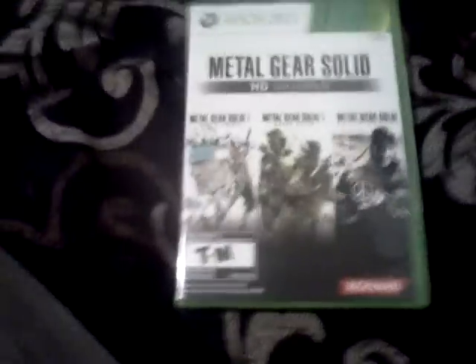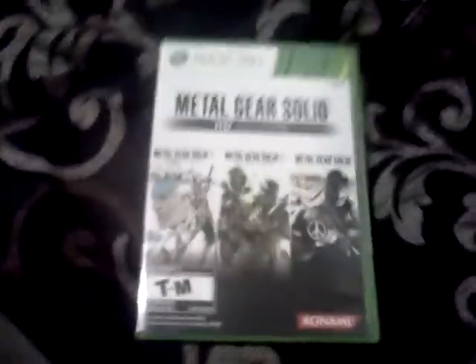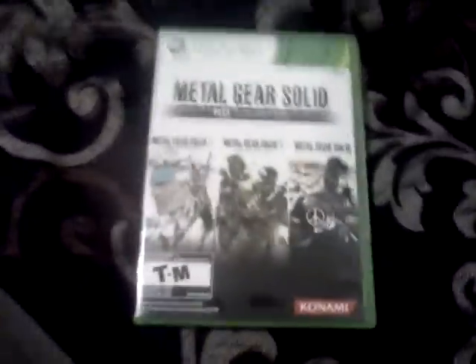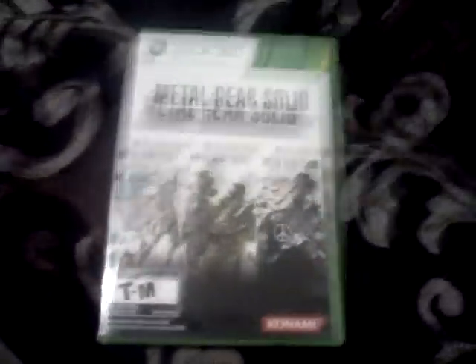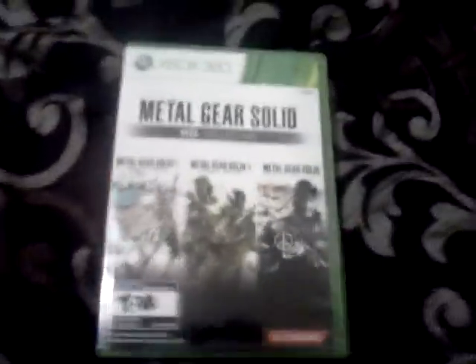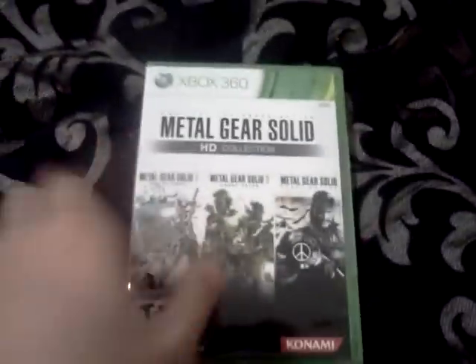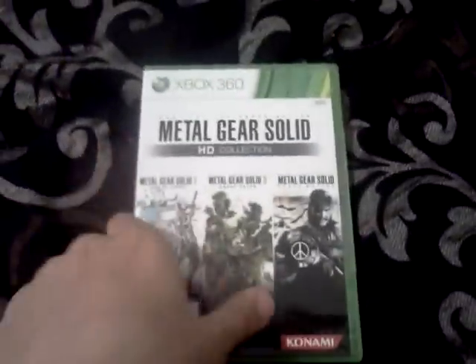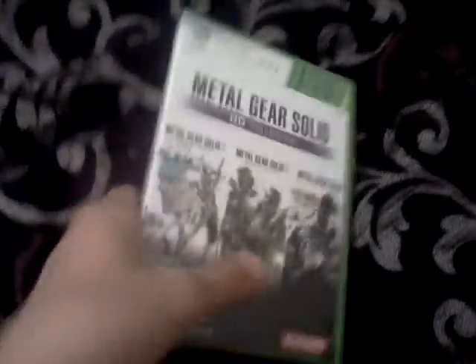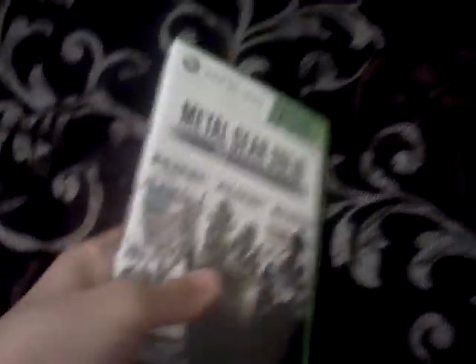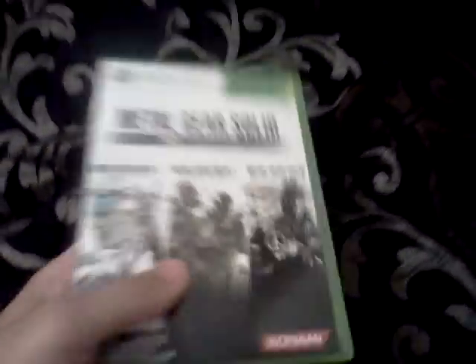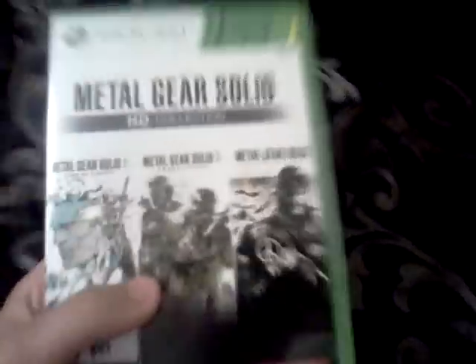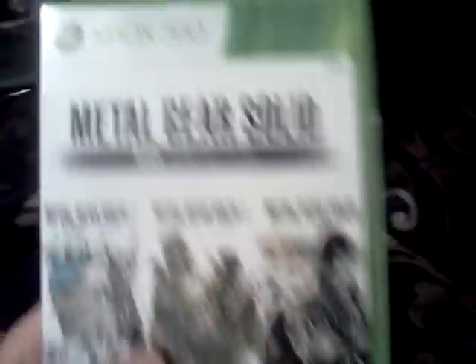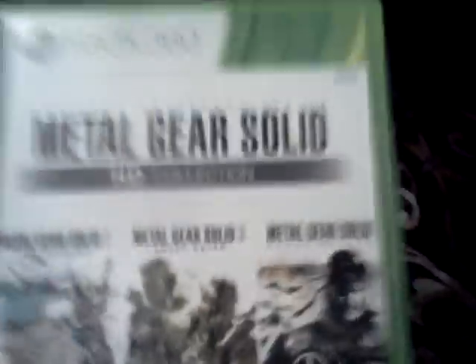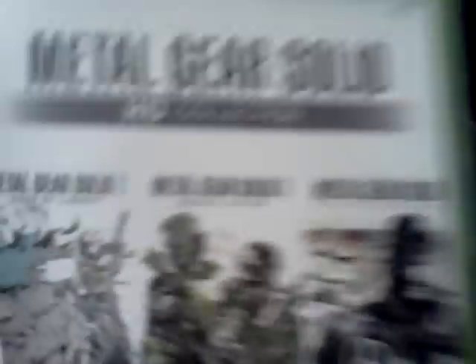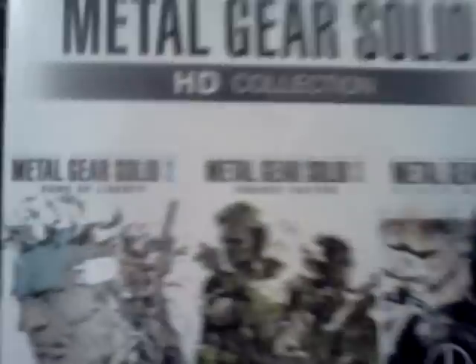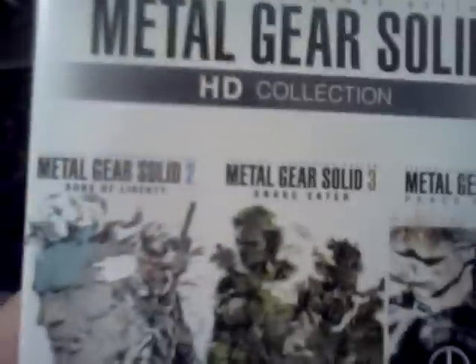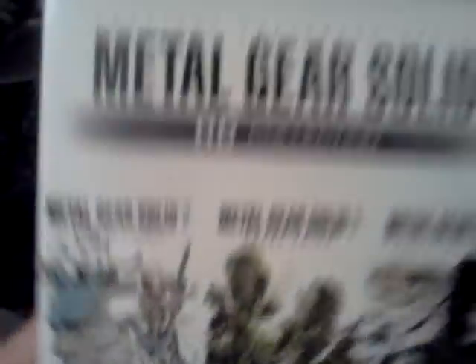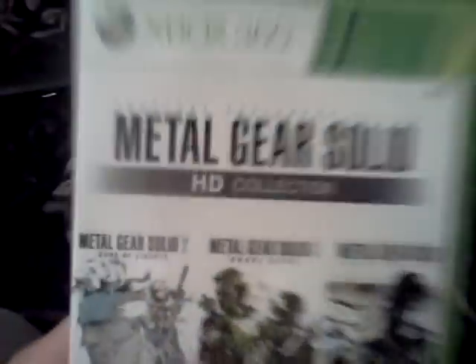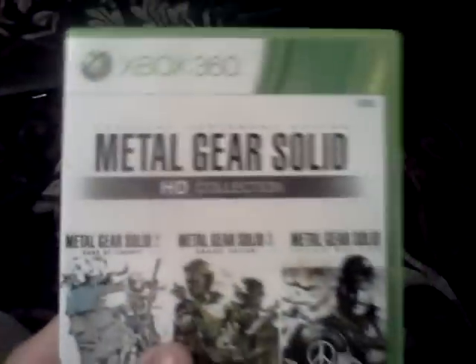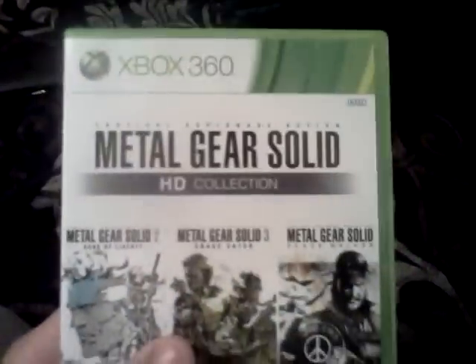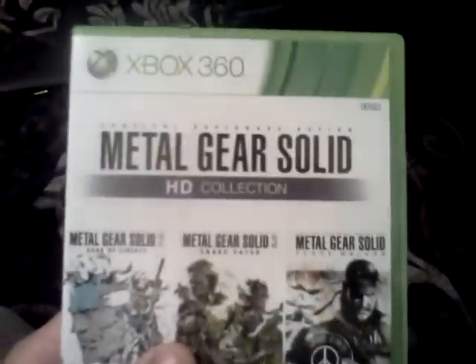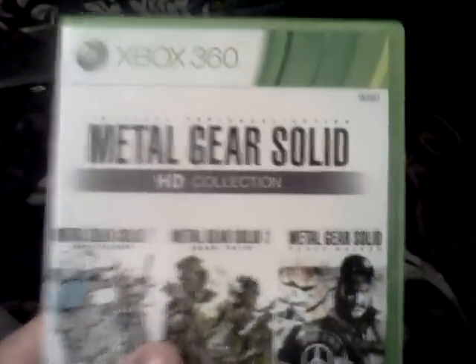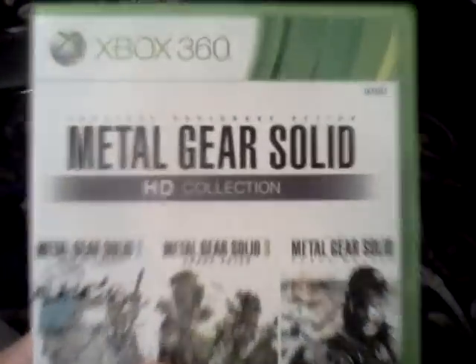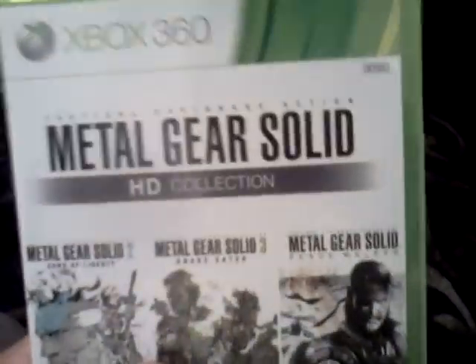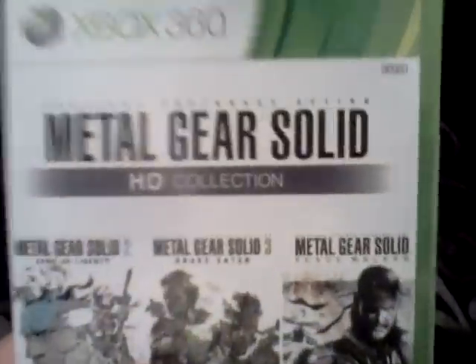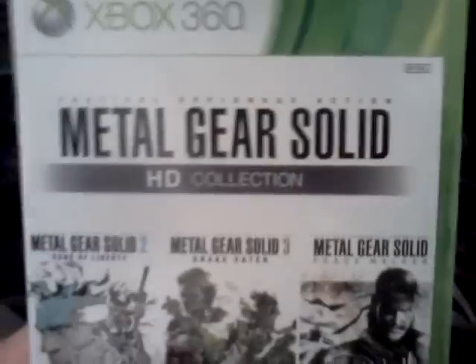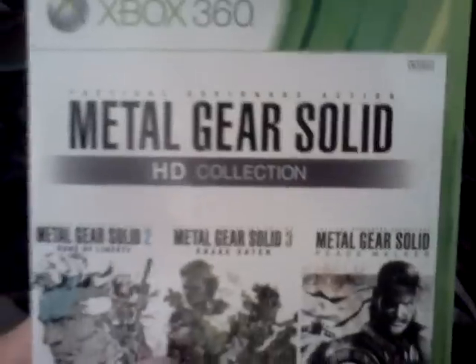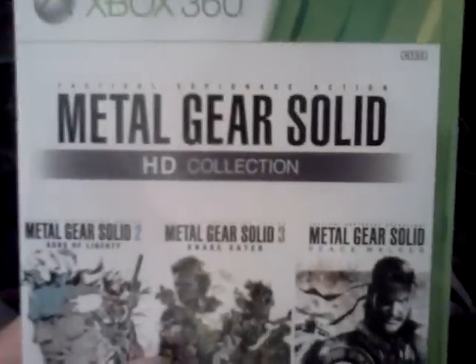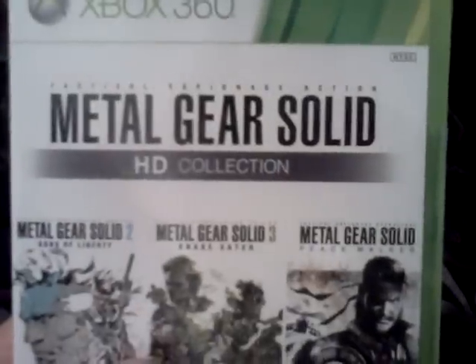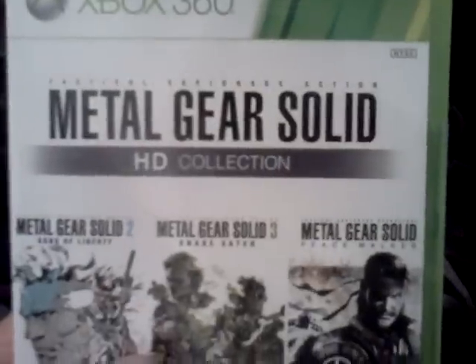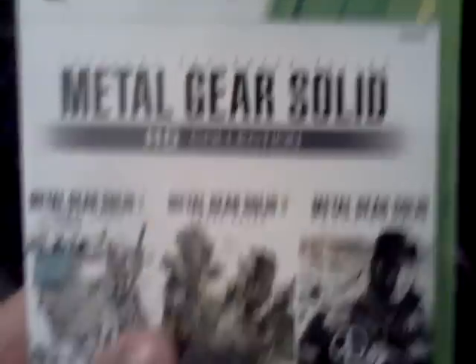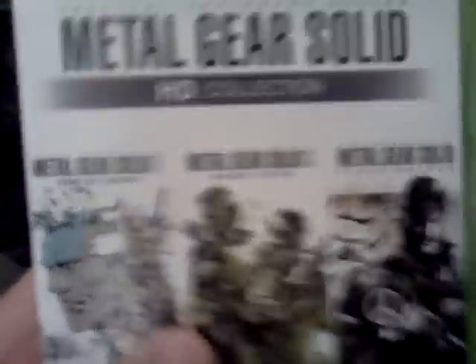Alright guys, this is me, Derek. I'm from YouTube. I'm going to show you something real quick. My brother bought this today — Metal Gear Solid HD Collection.